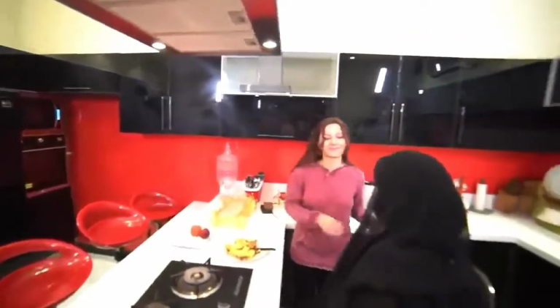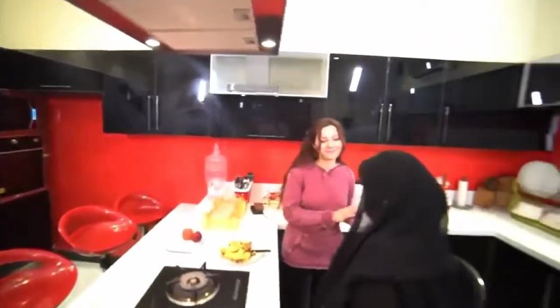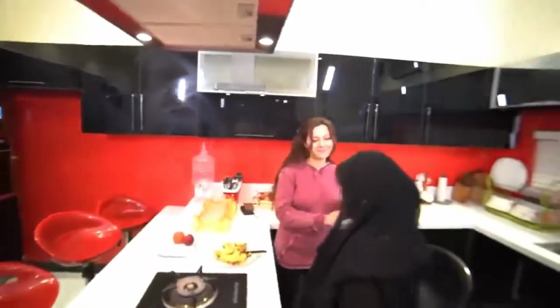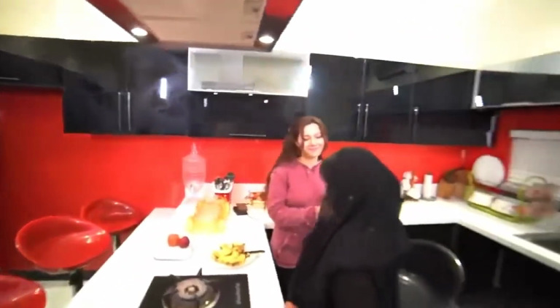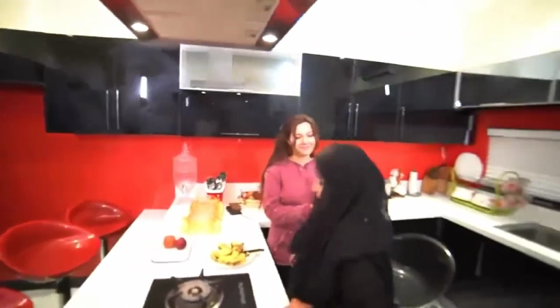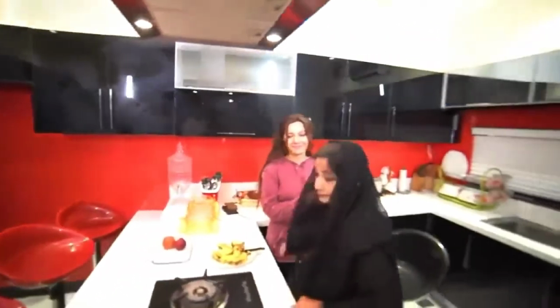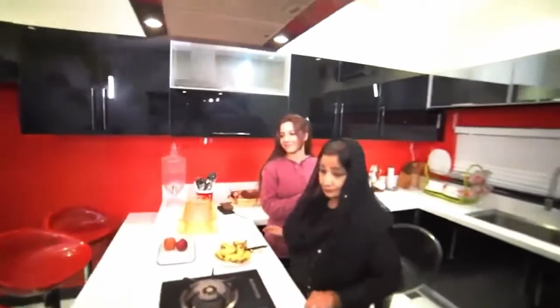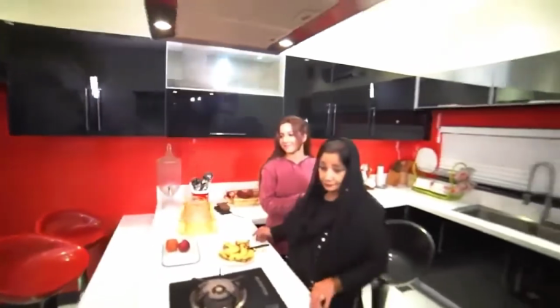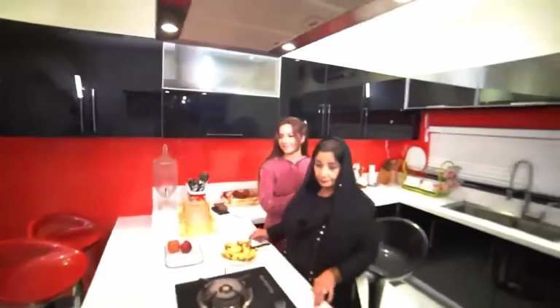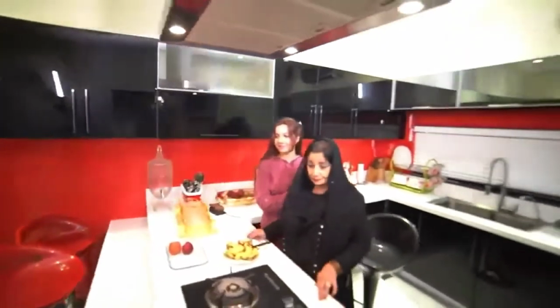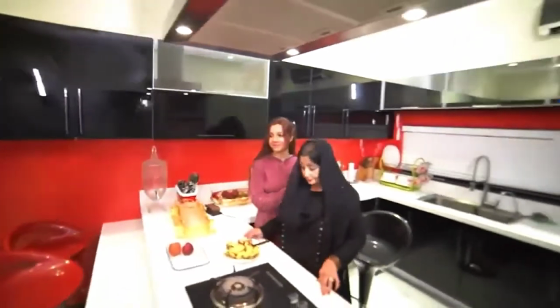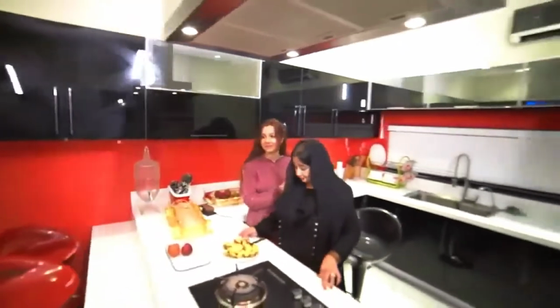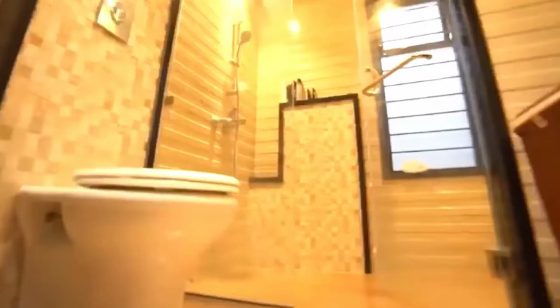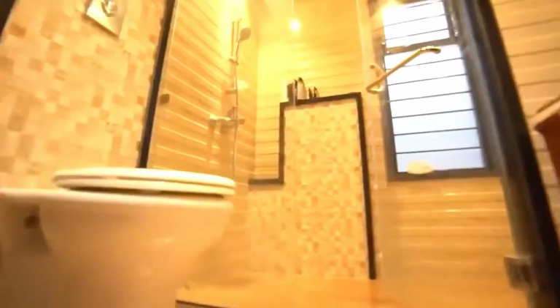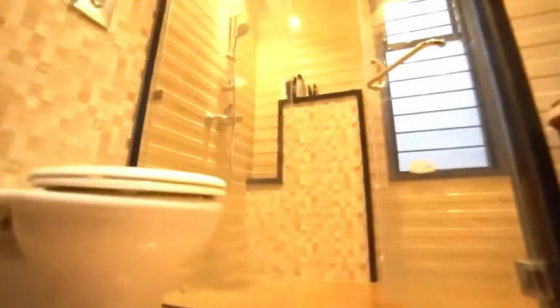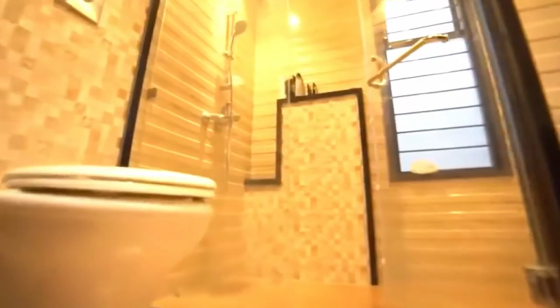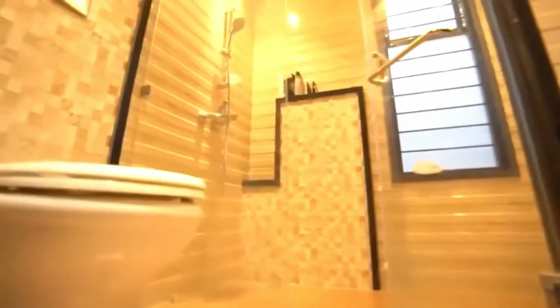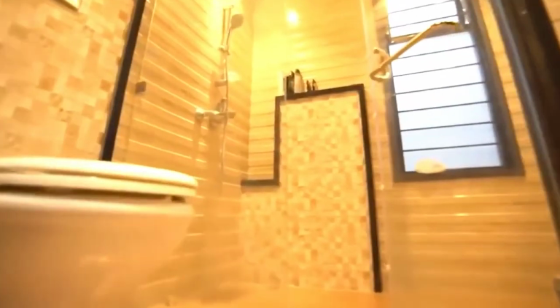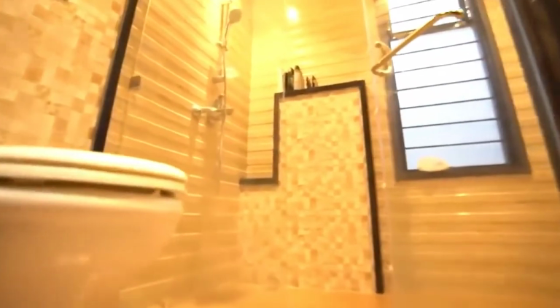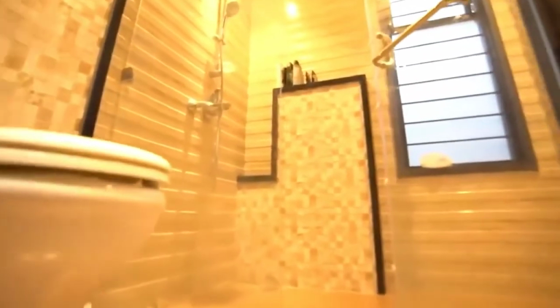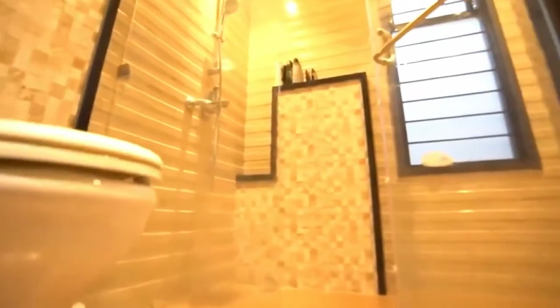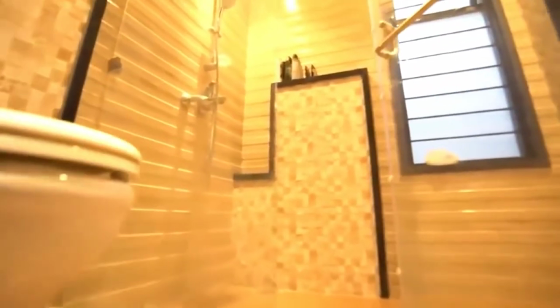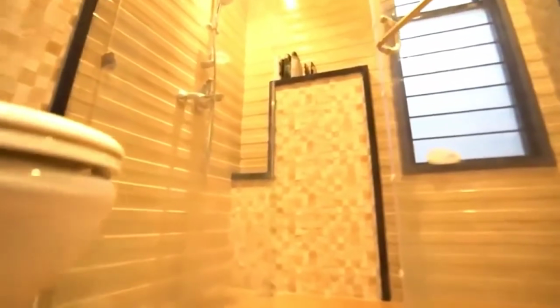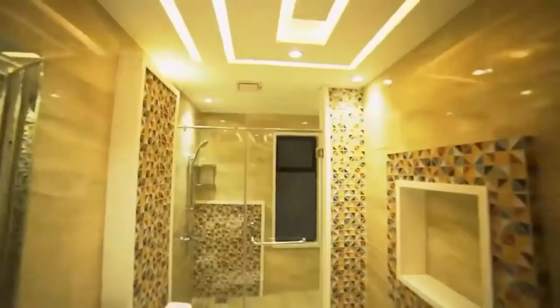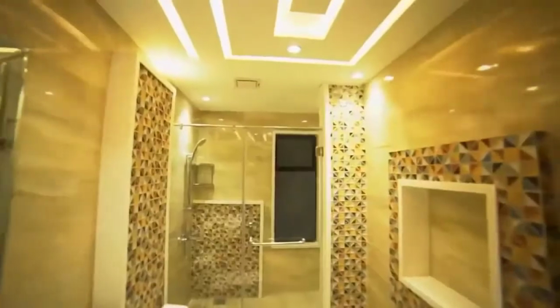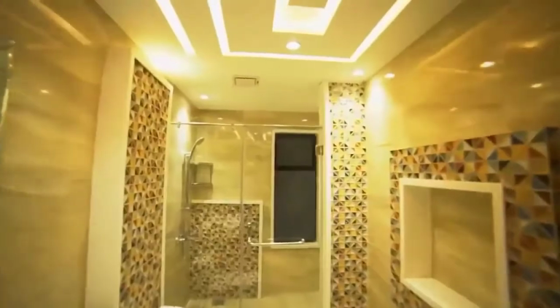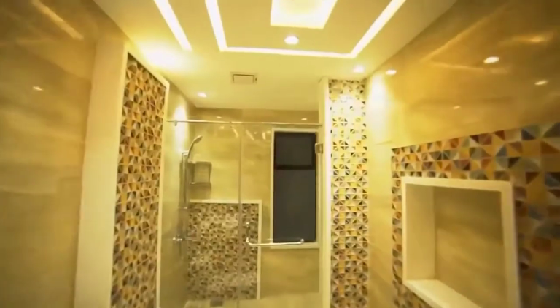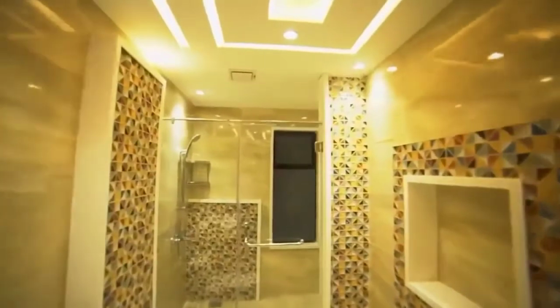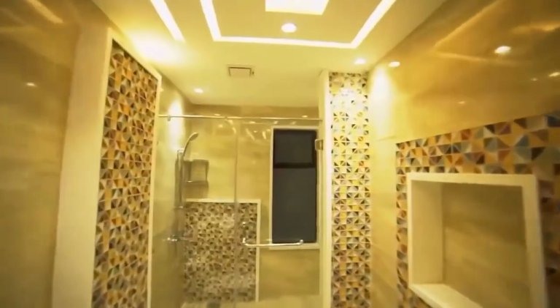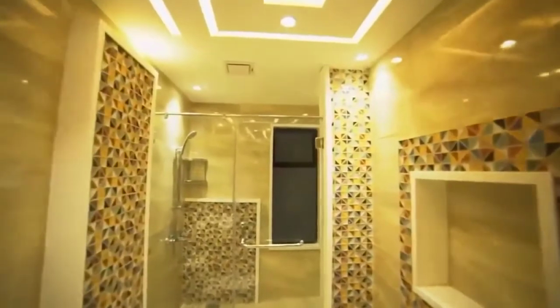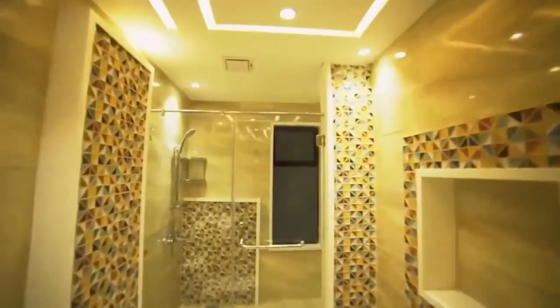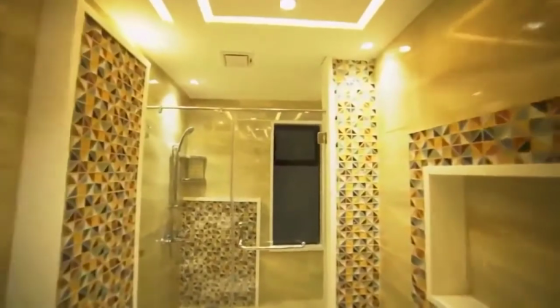There were Spanish tiles in the bathrooms, and all the flooring was changed throughout the house.